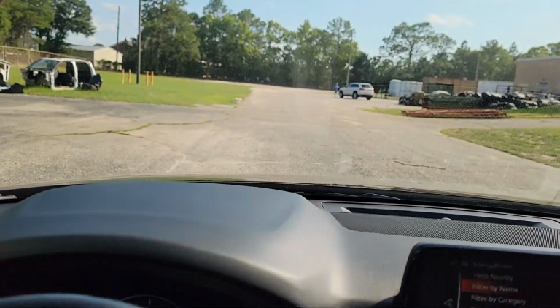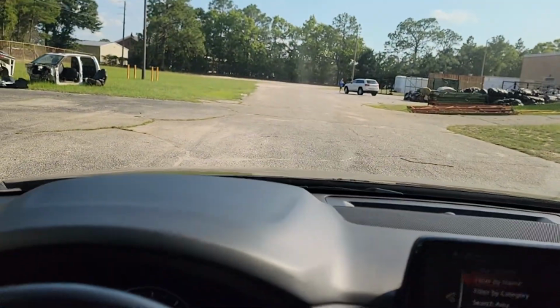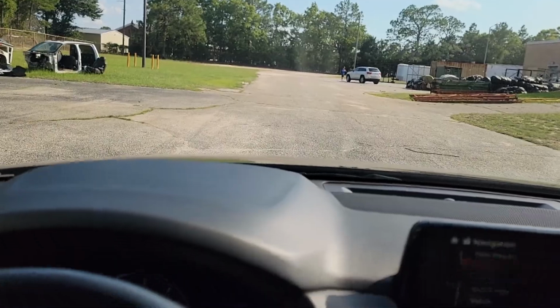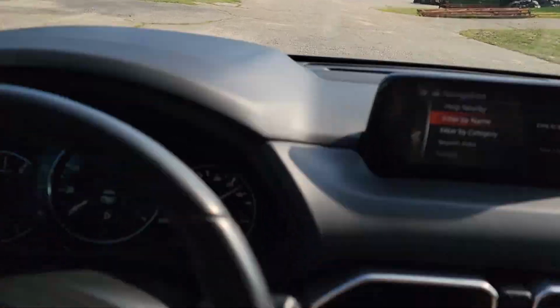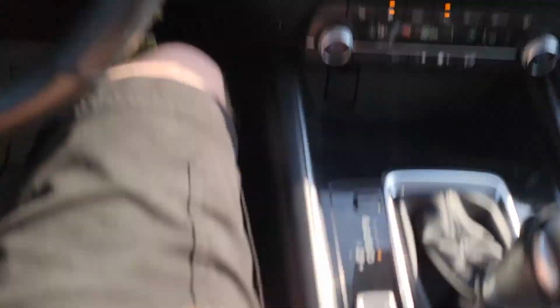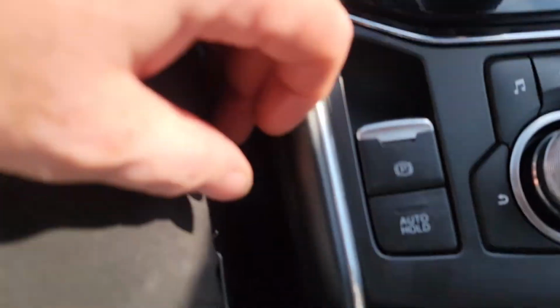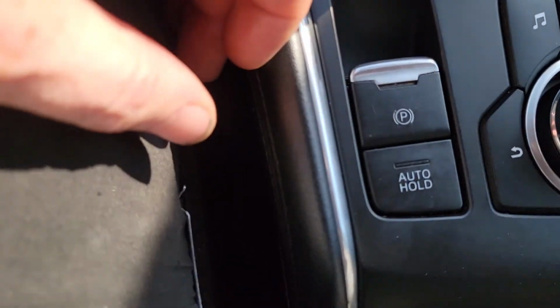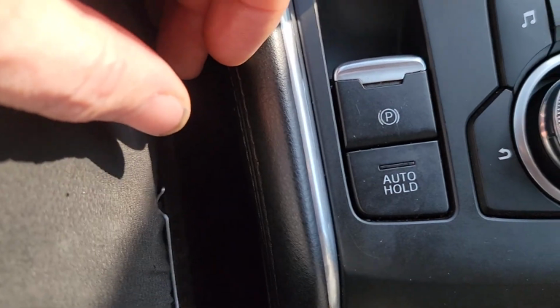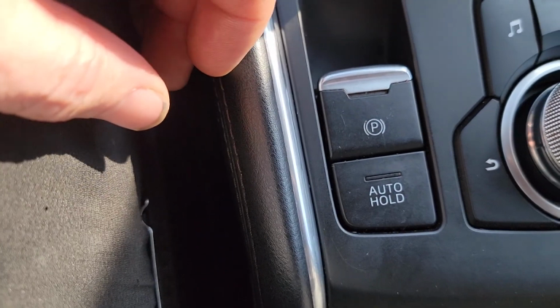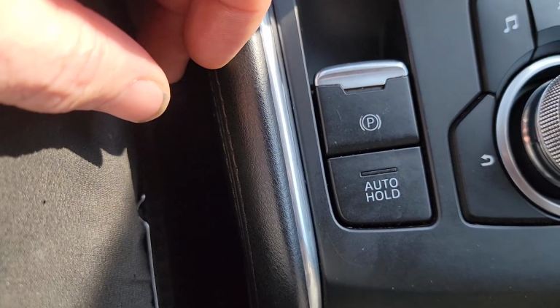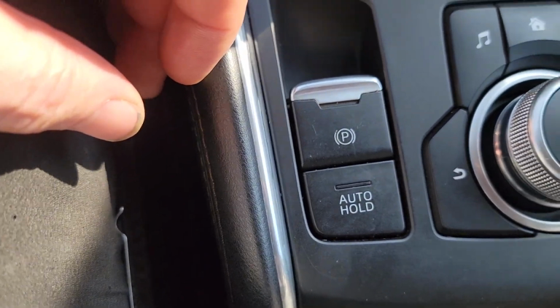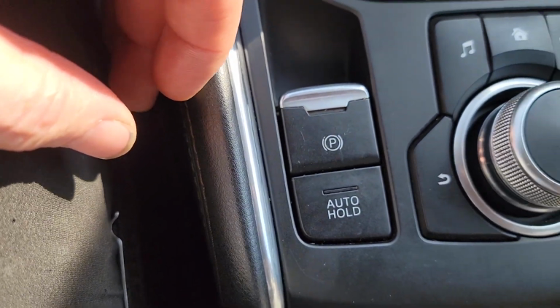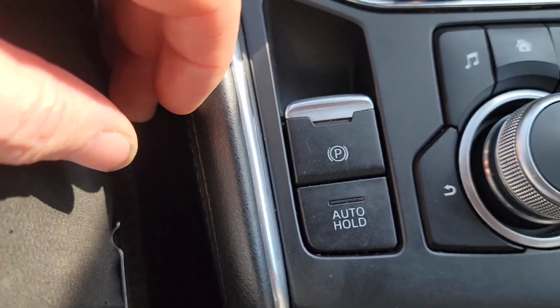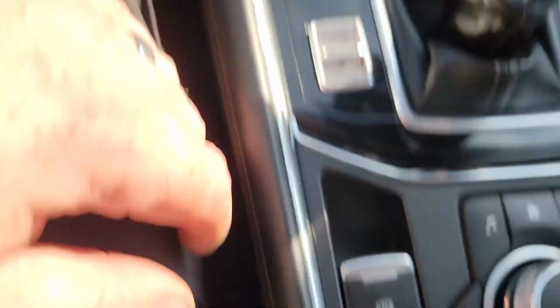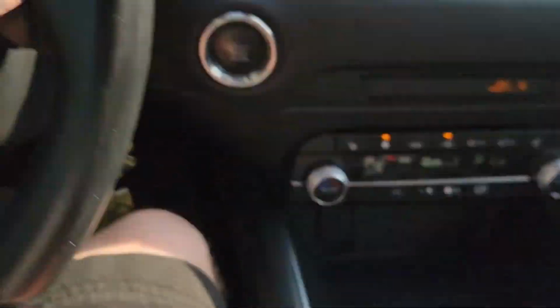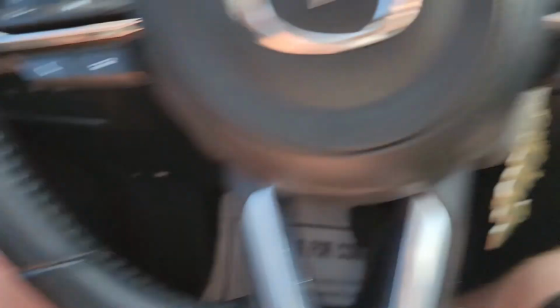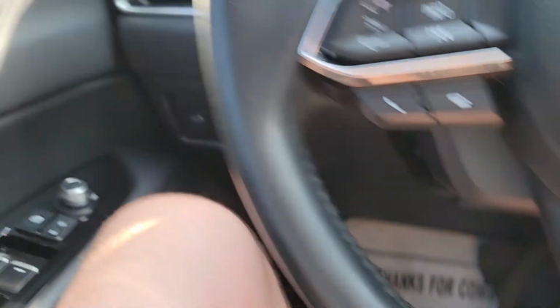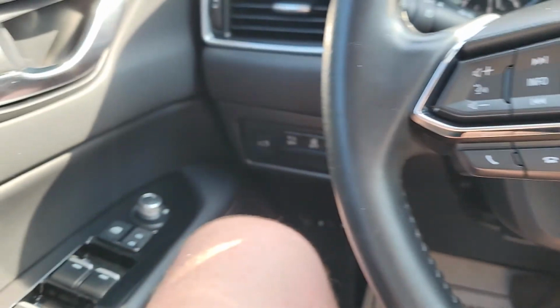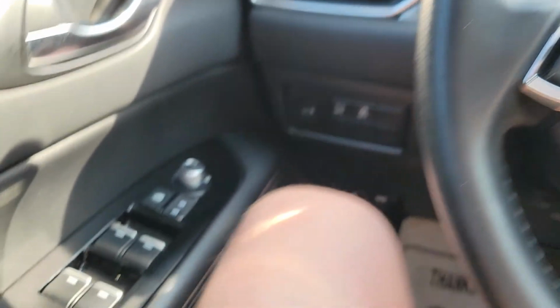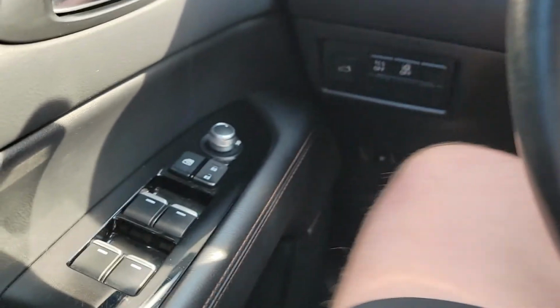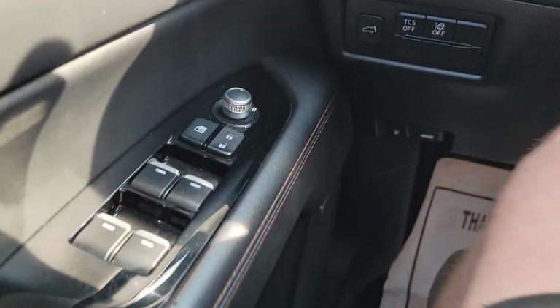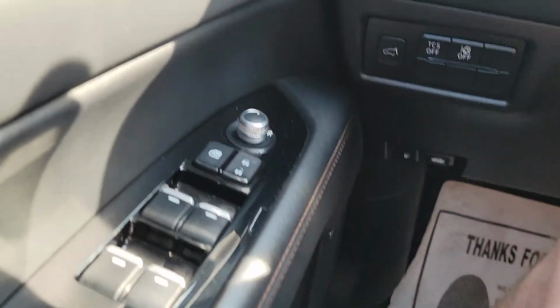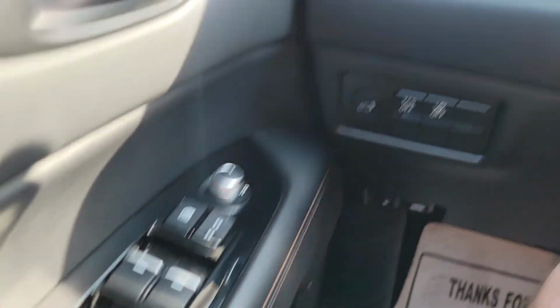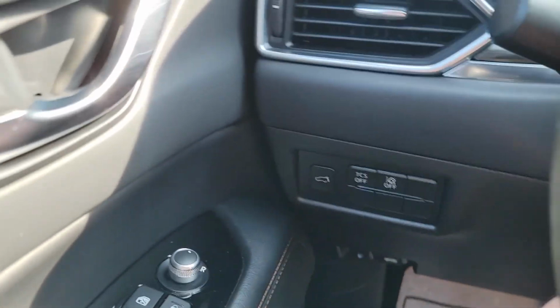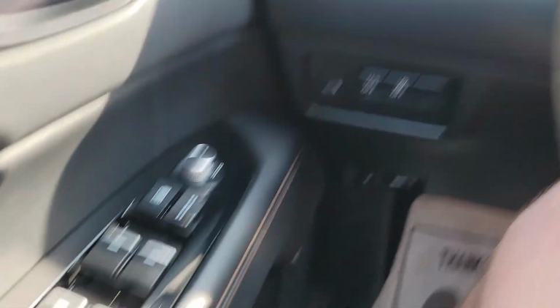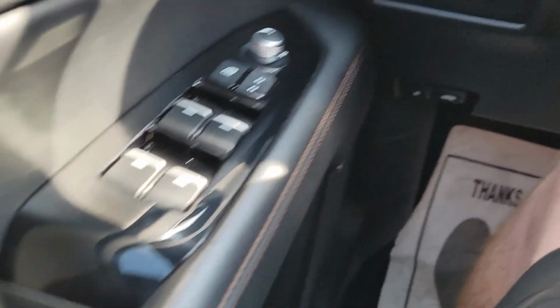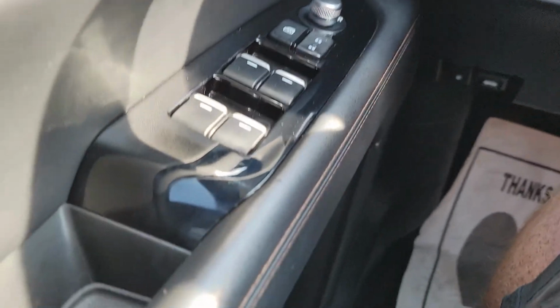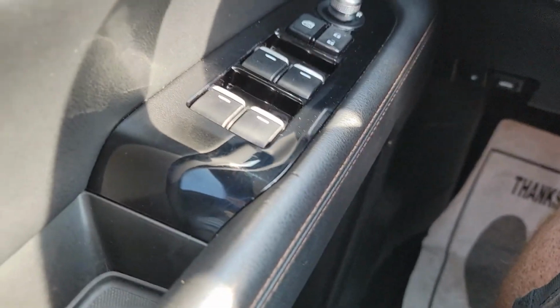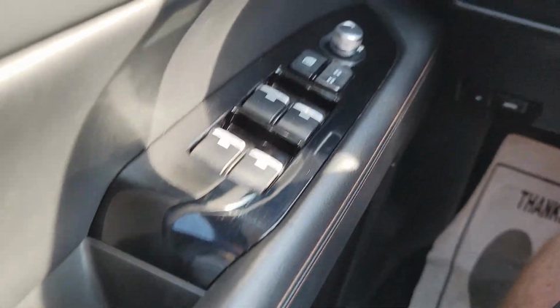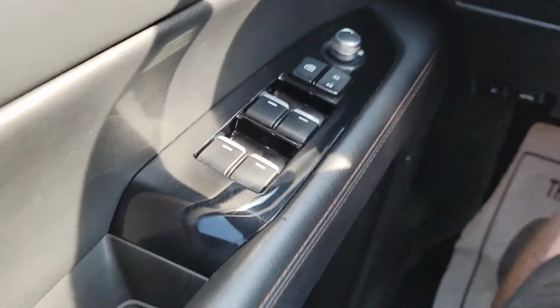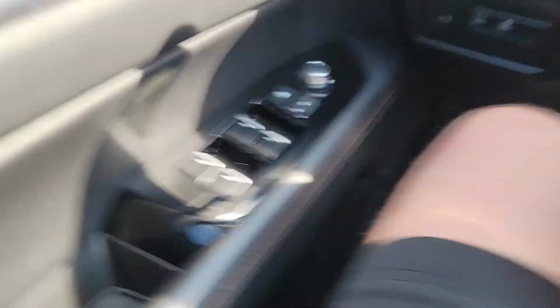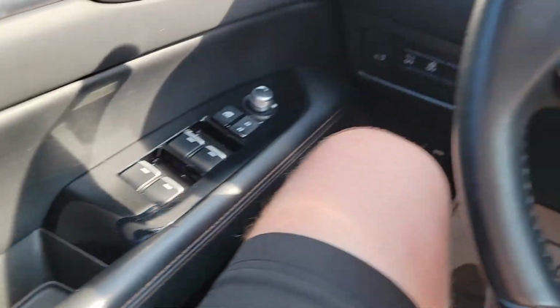We do have an electronic parking brake, which is cool — you pull it up to set it. It's got auto-release too, so you're not going to accidentally drive around with your e-brake on.